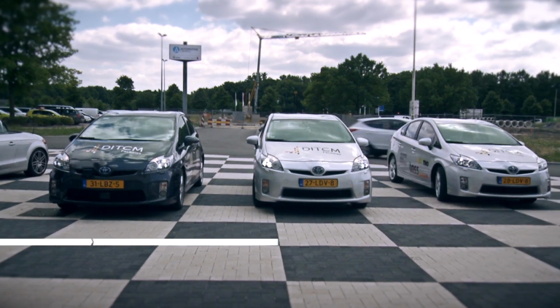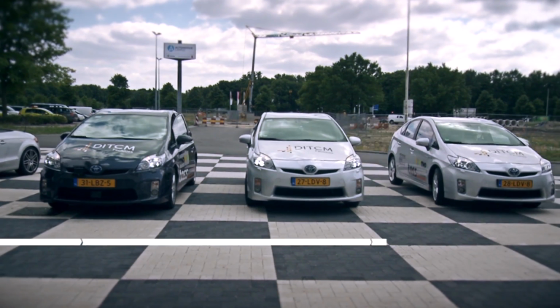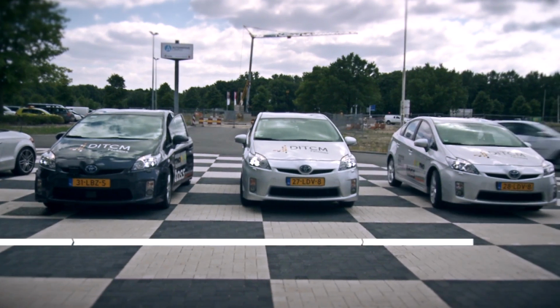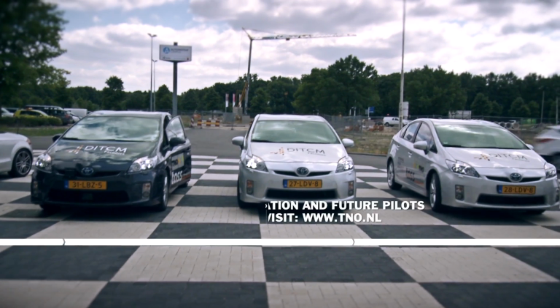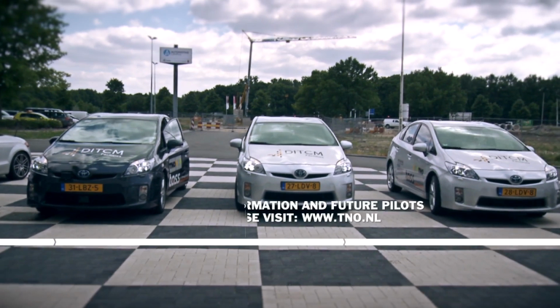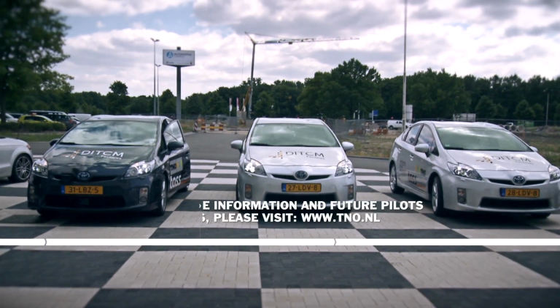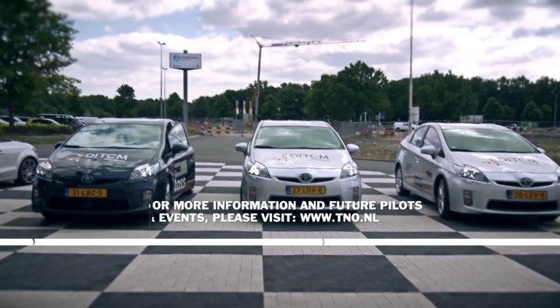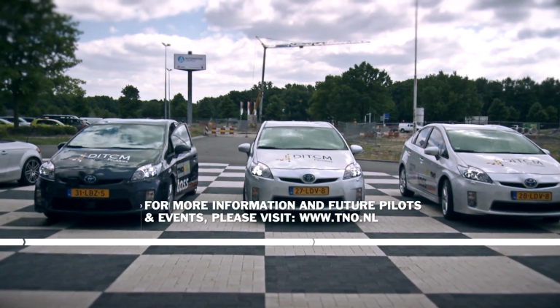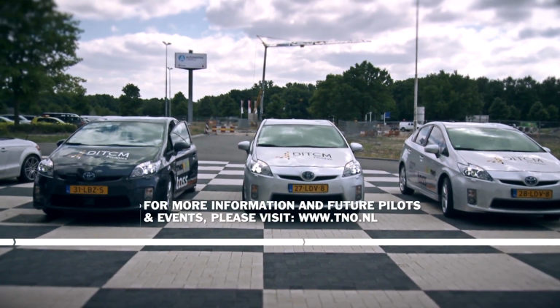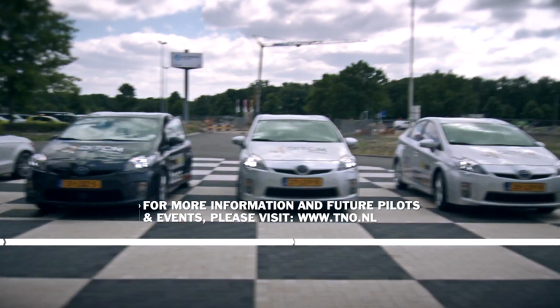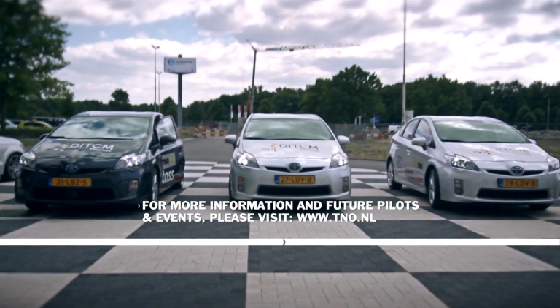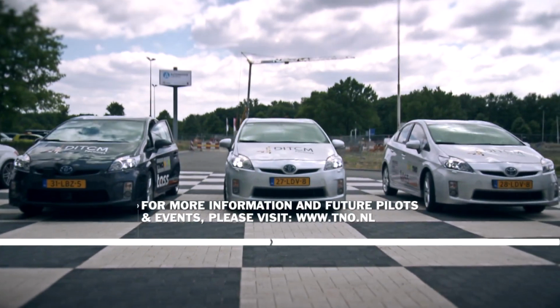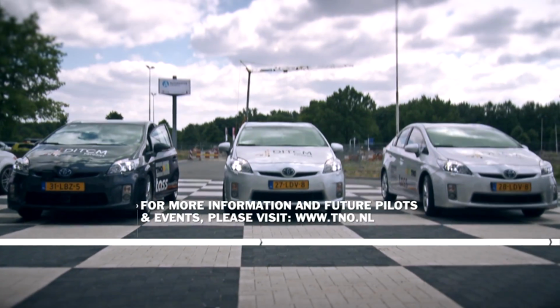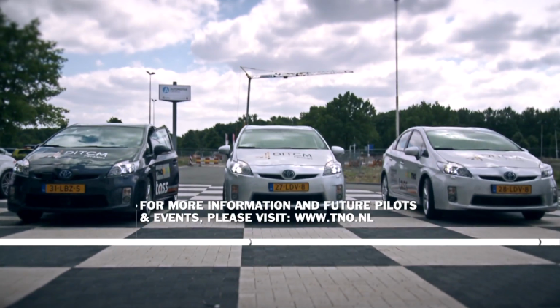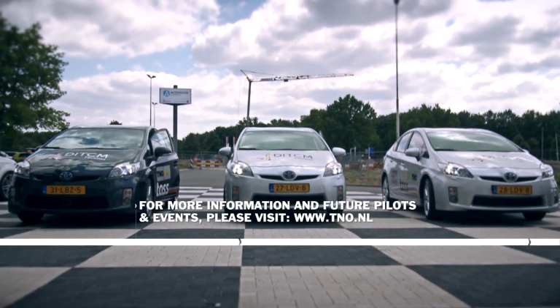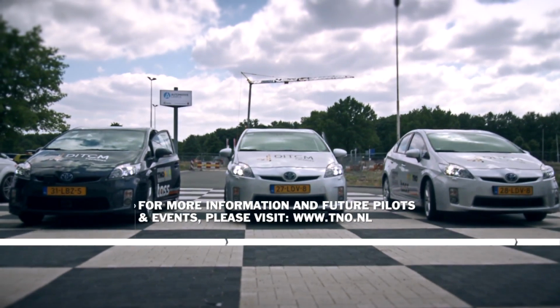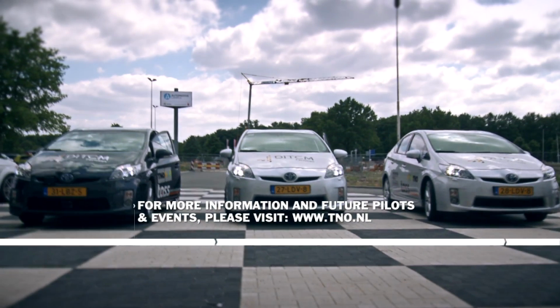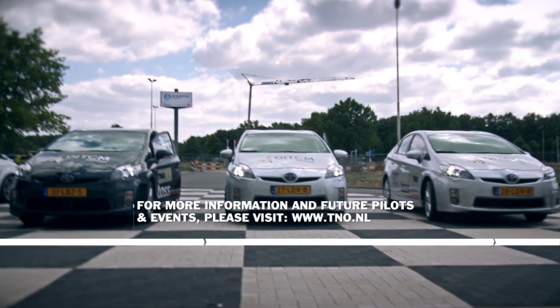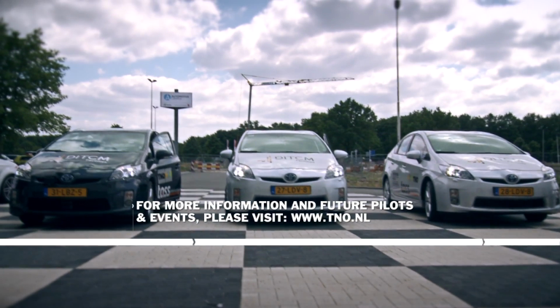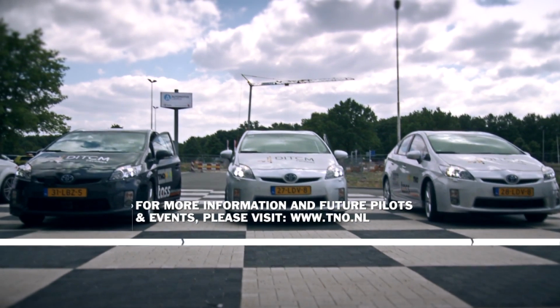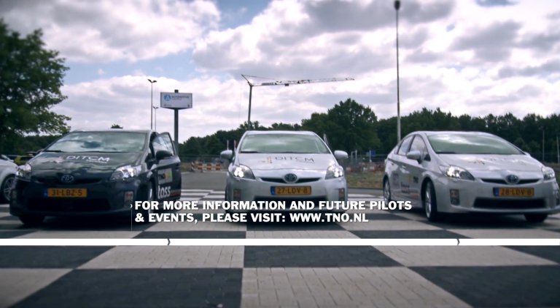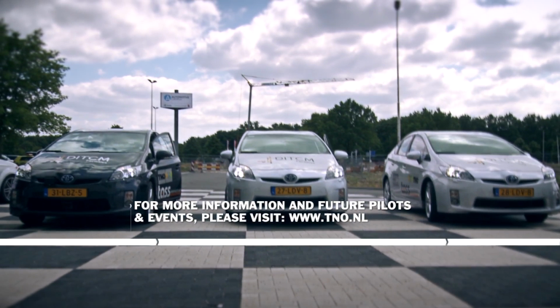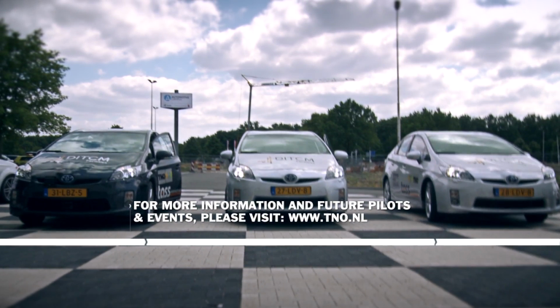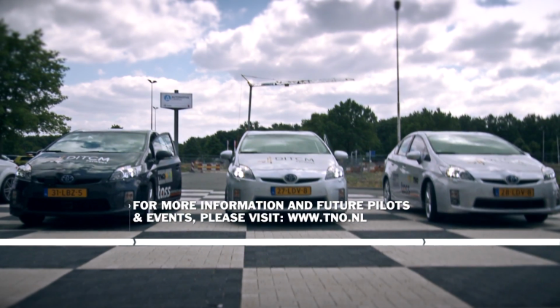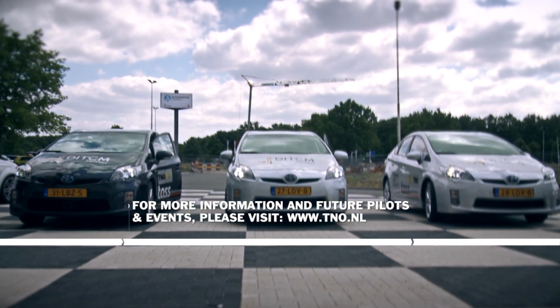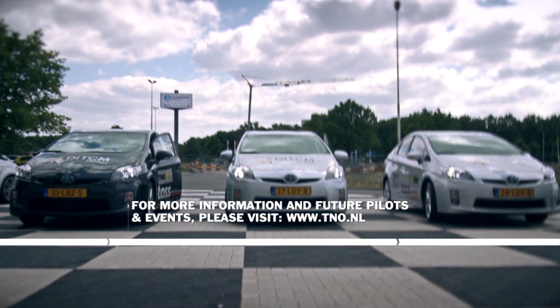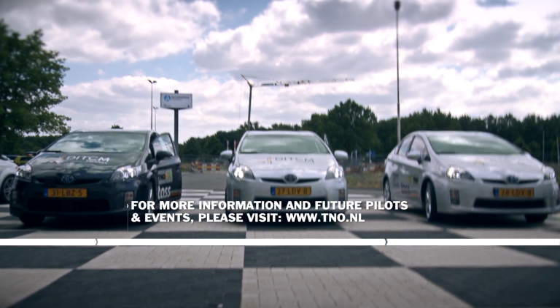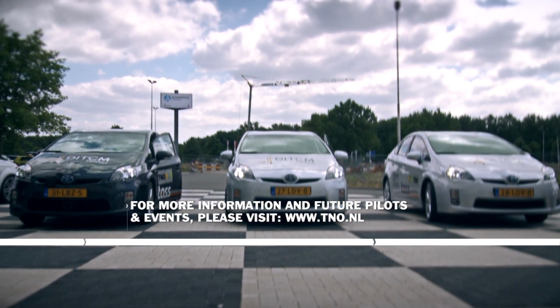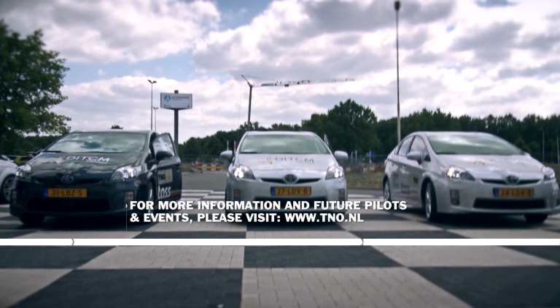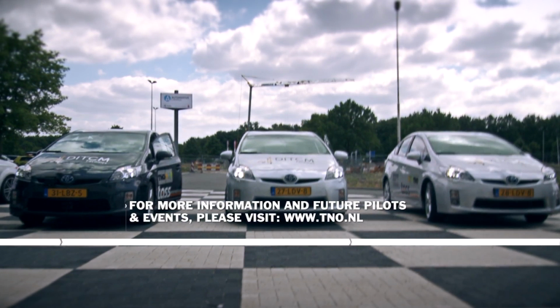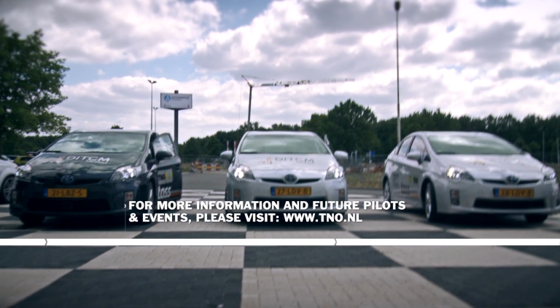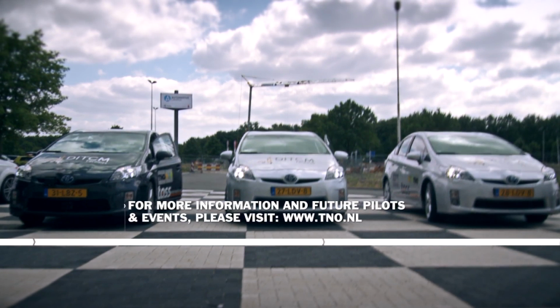For more information and future pilots and events, please visit tno.nl.